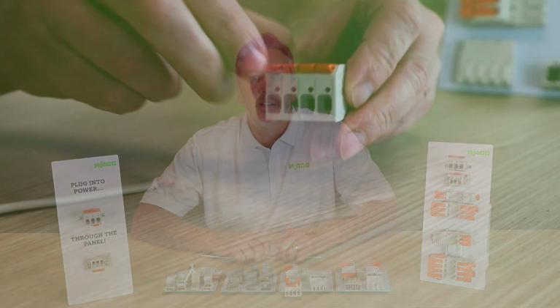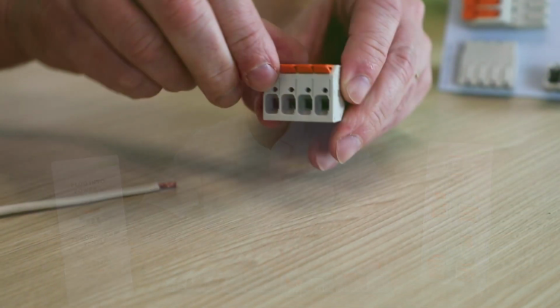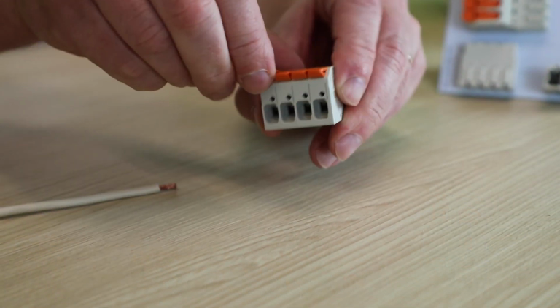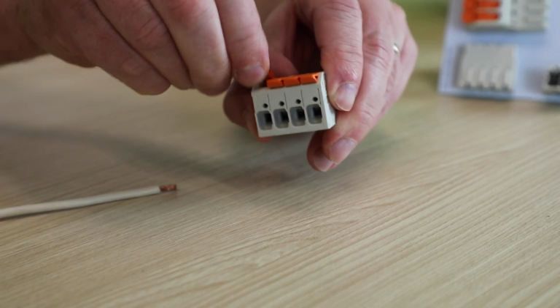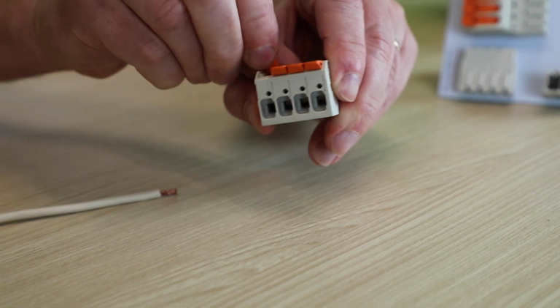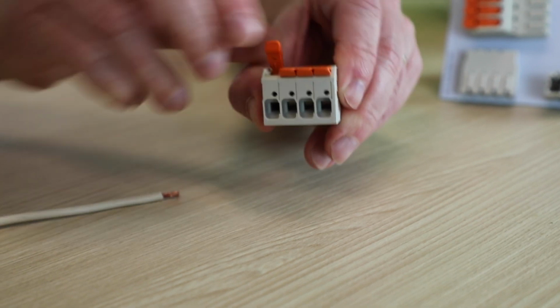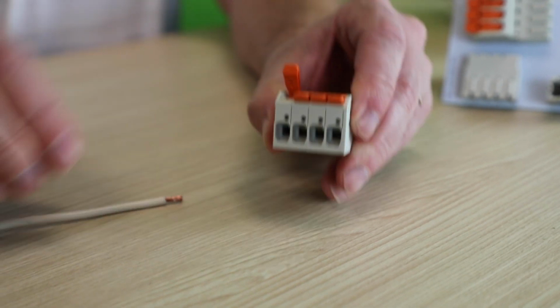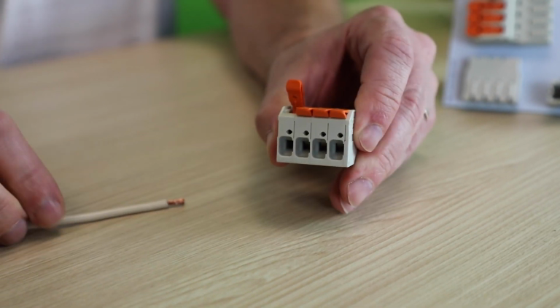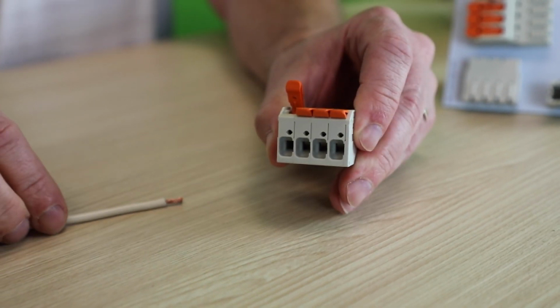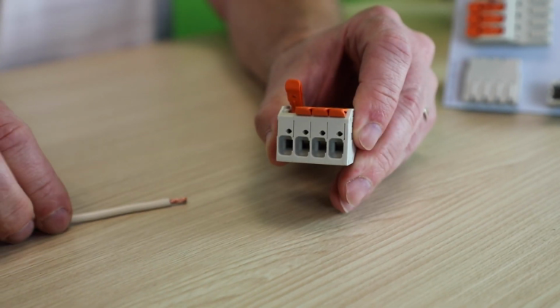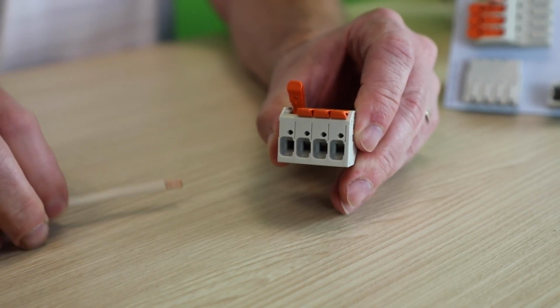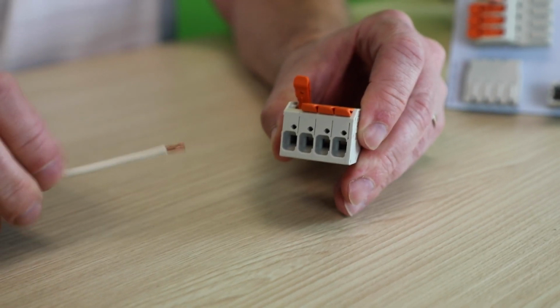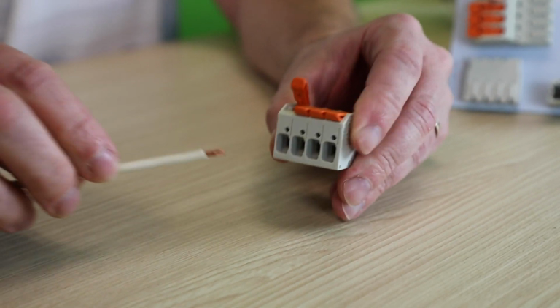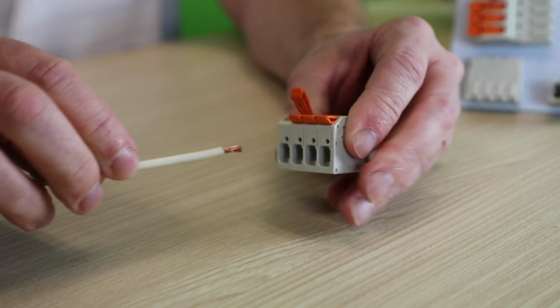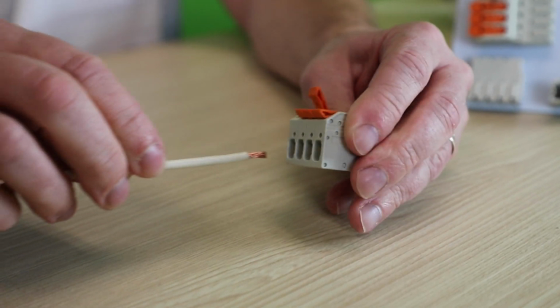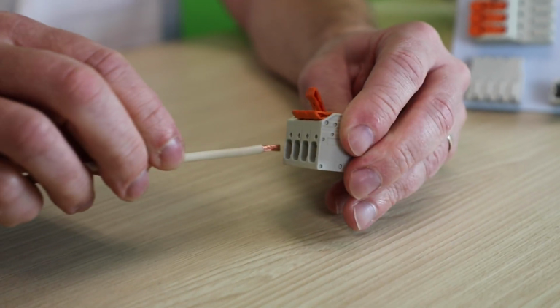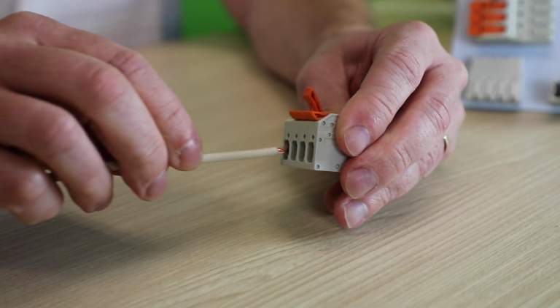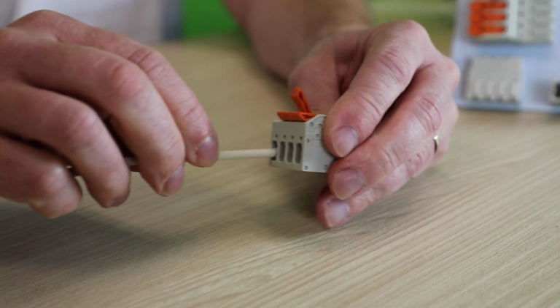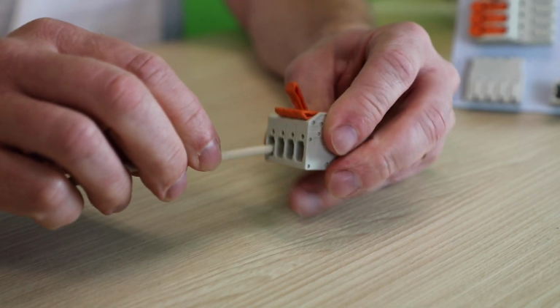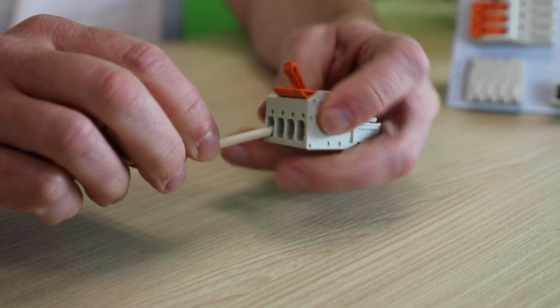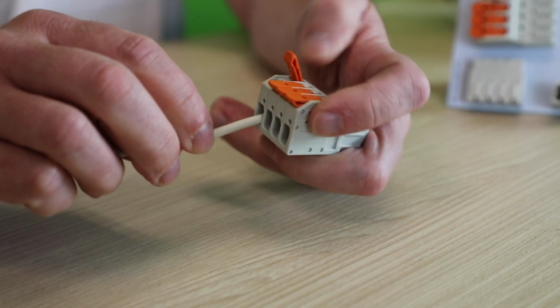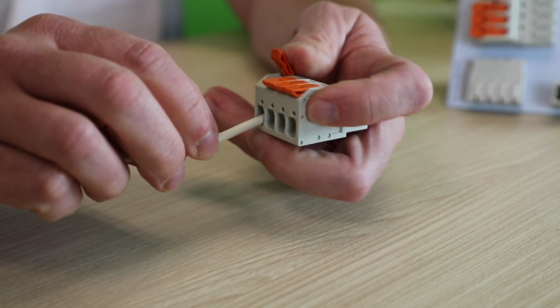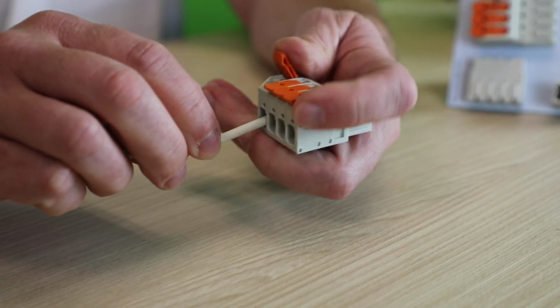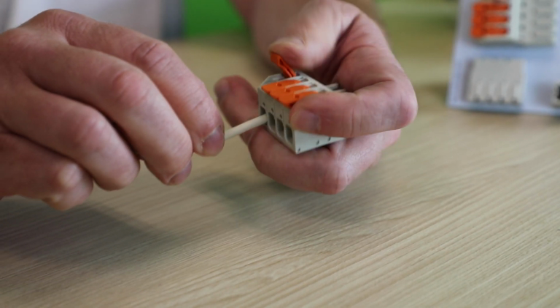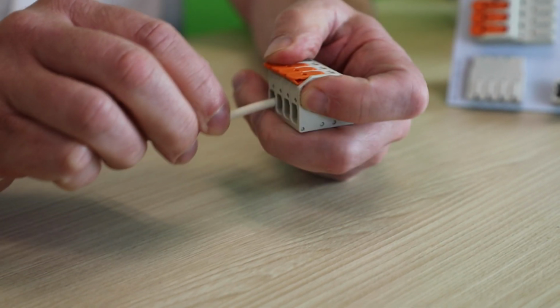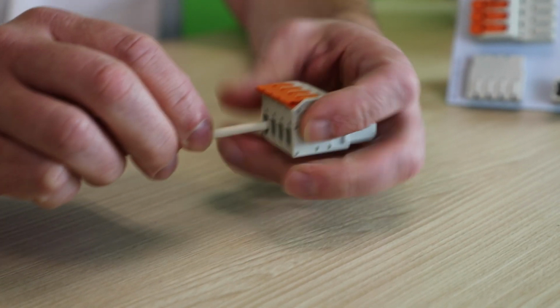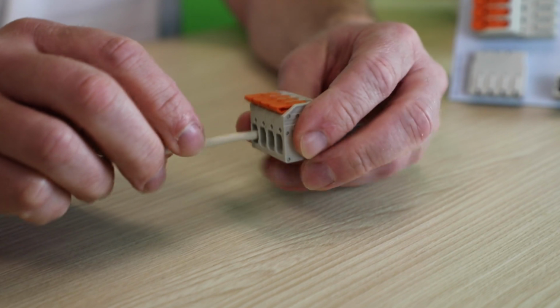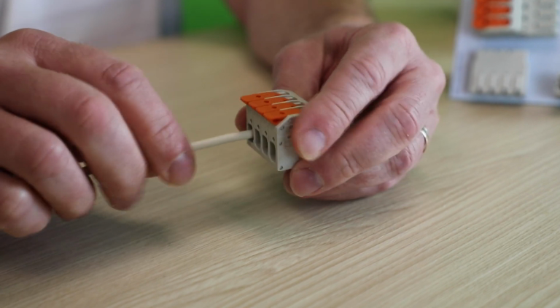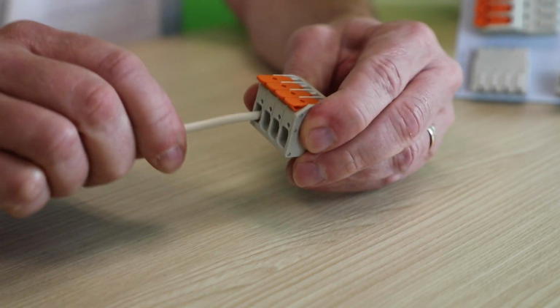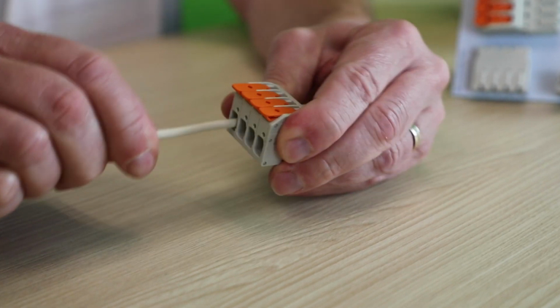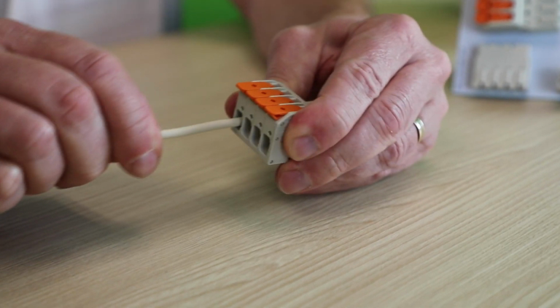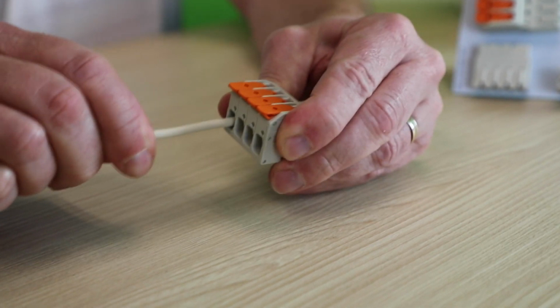Simply lift the lever to open the spring, introduce a stripped conductor, and lower the lever. Click, click, done.